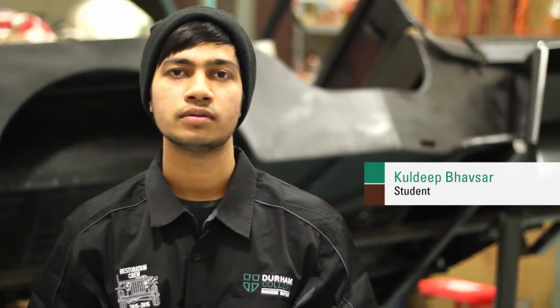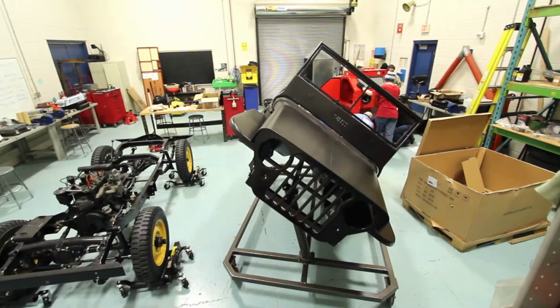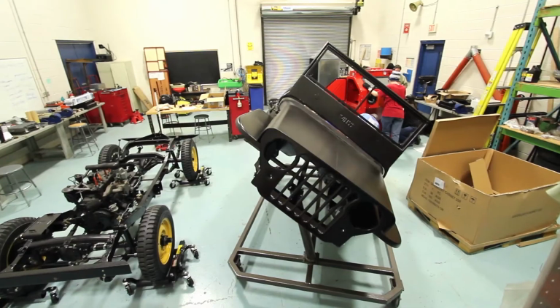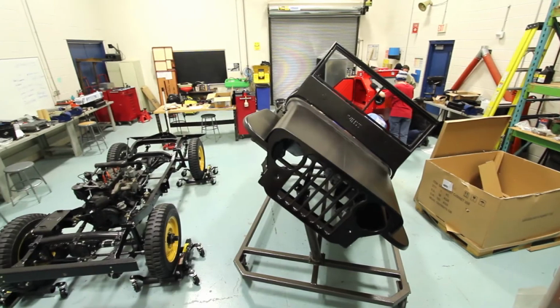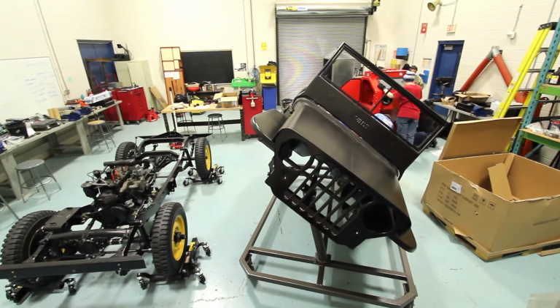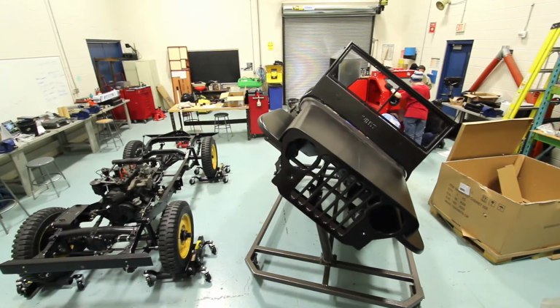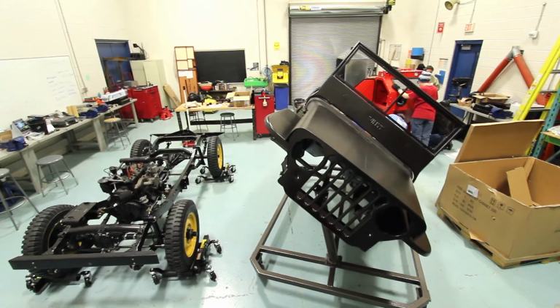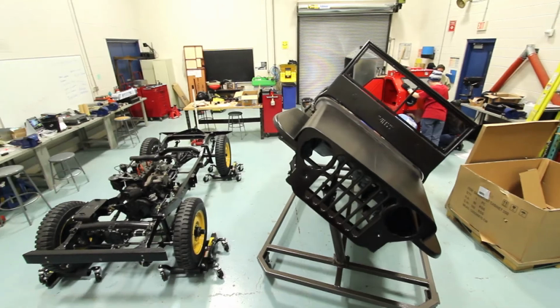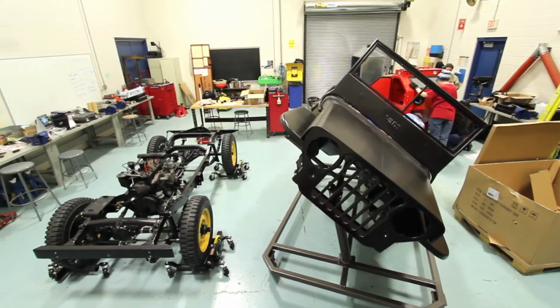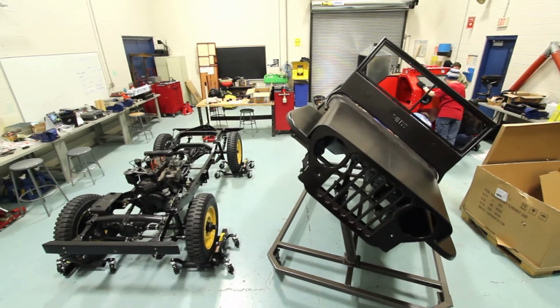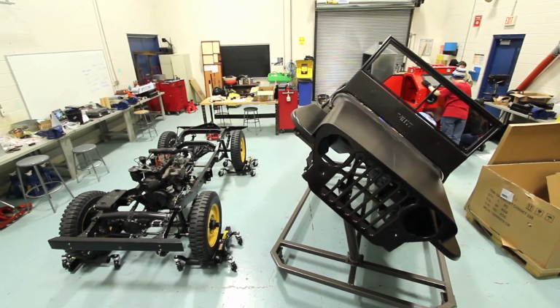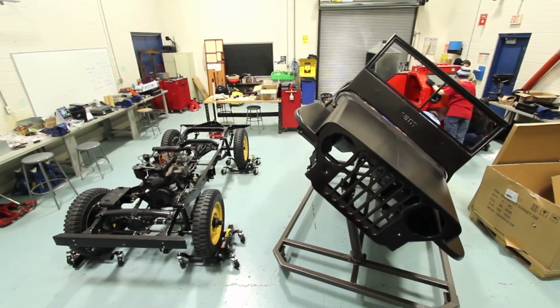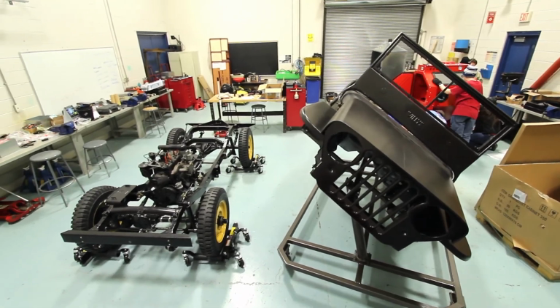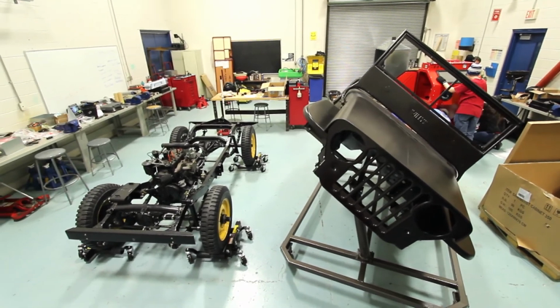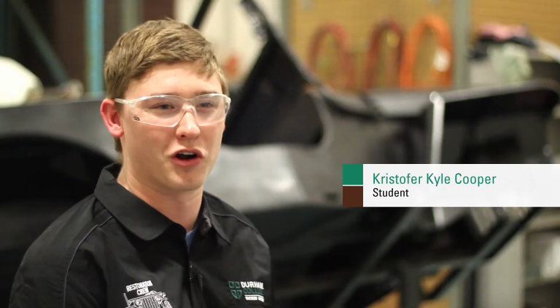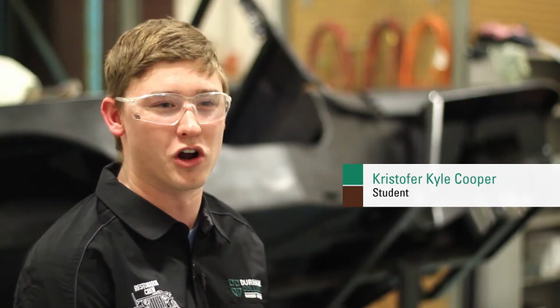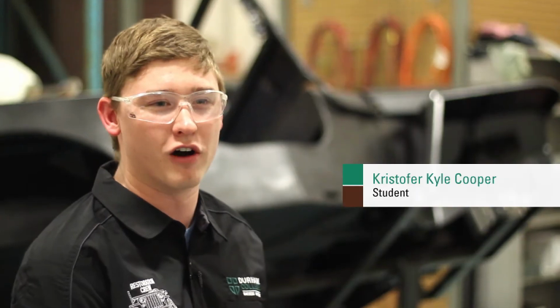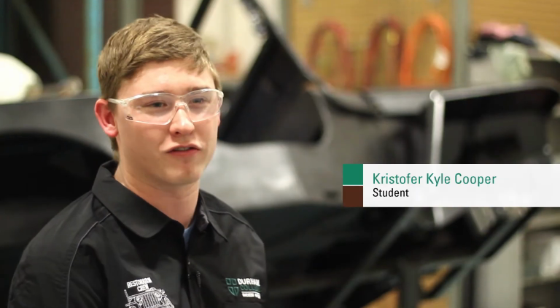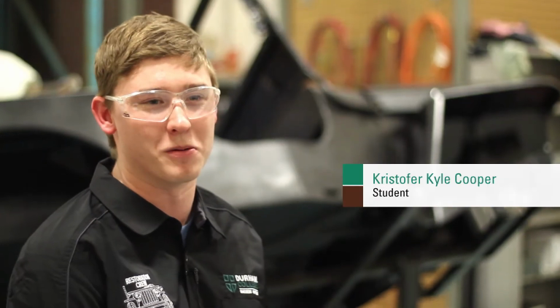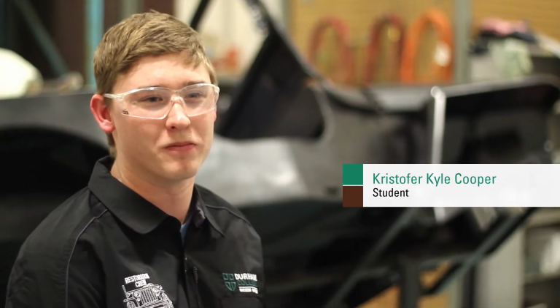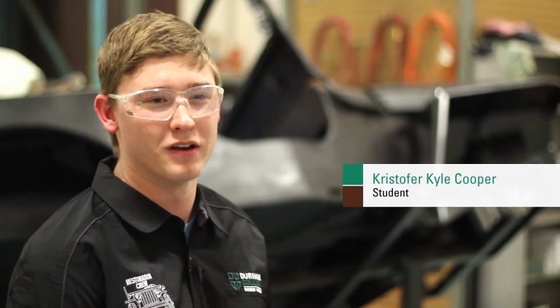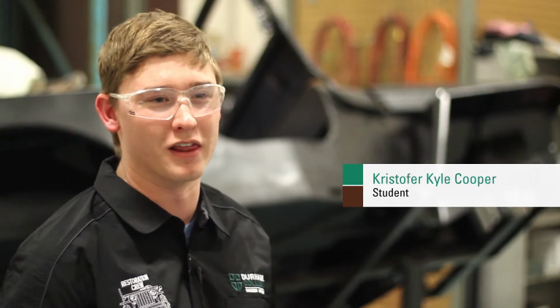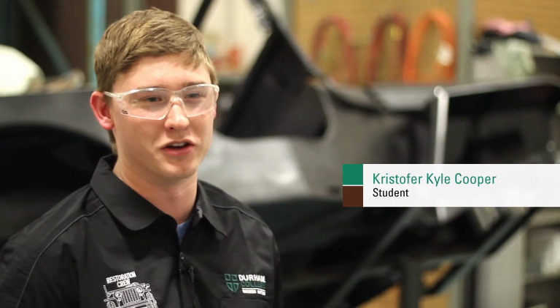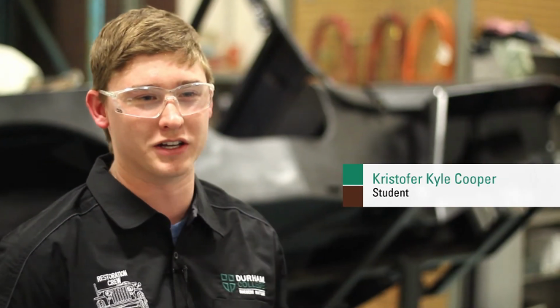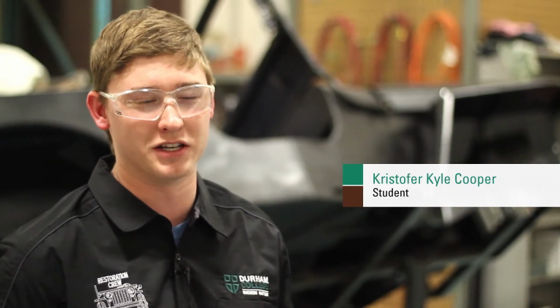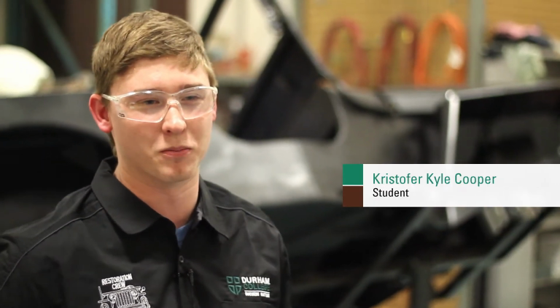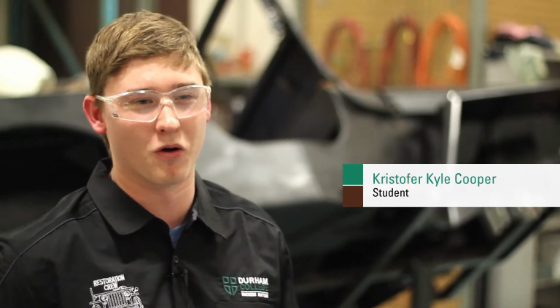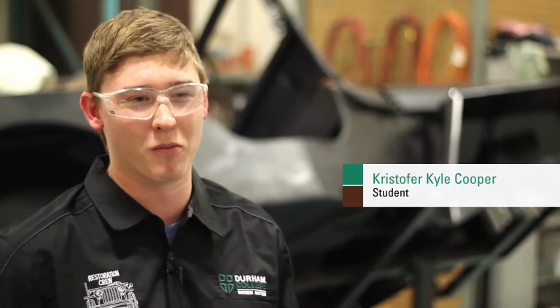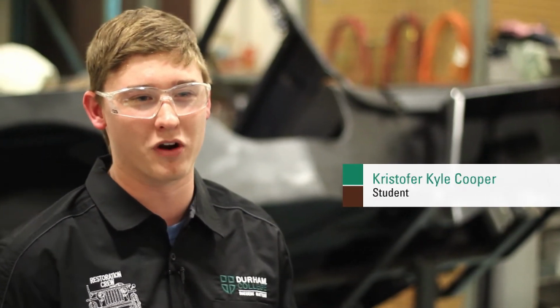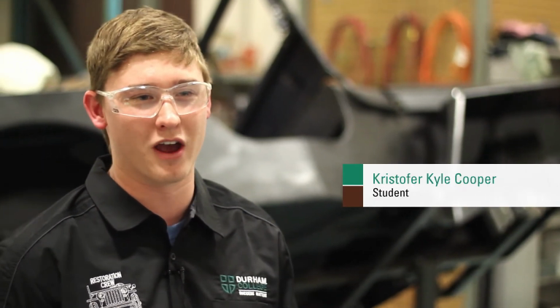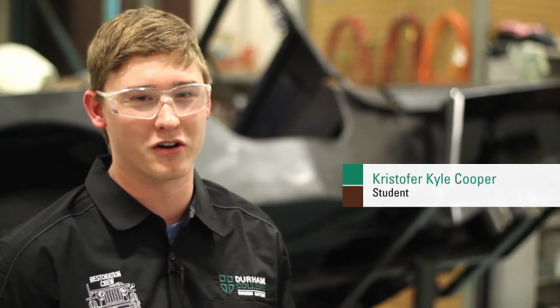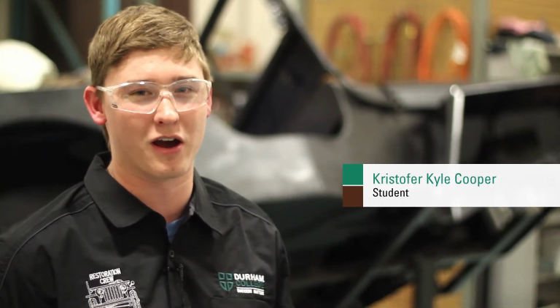I learned kind of where cars started off from, and then you get to see in the program where they are now.